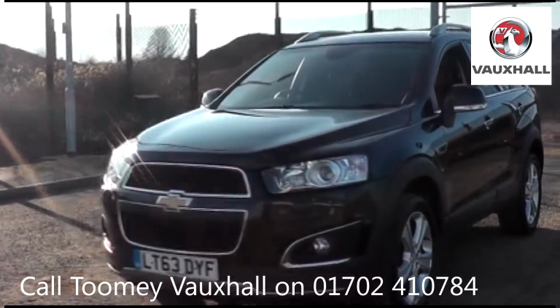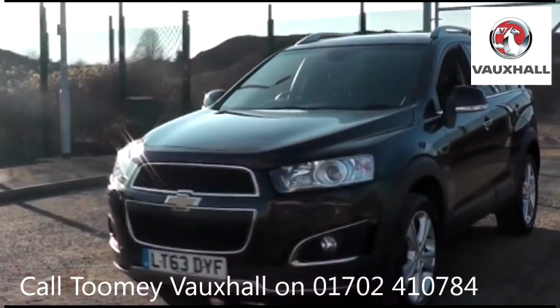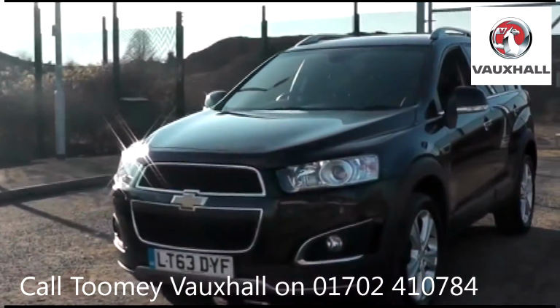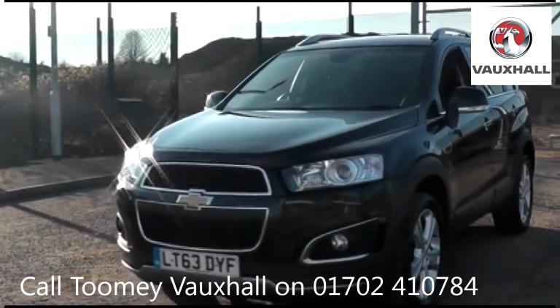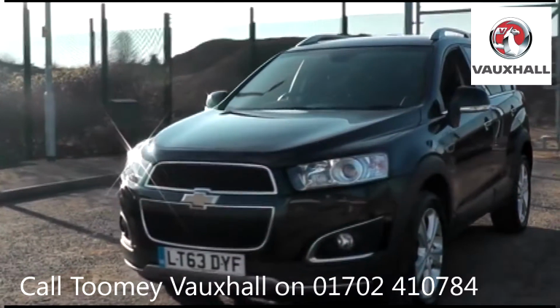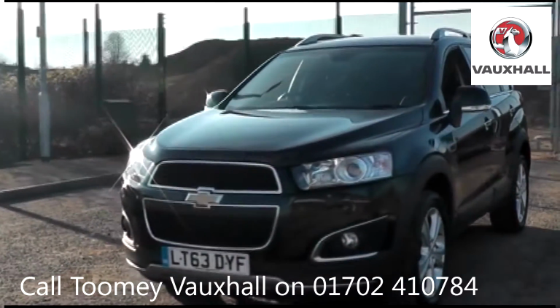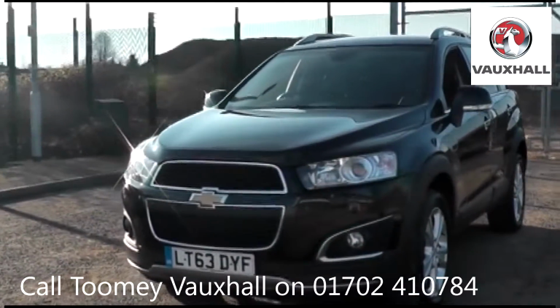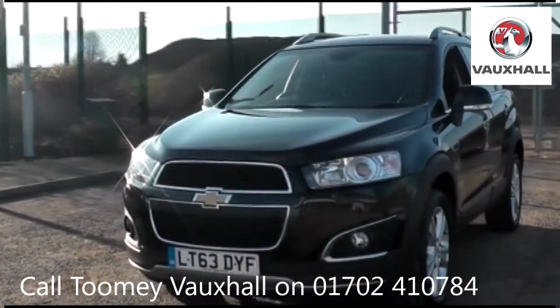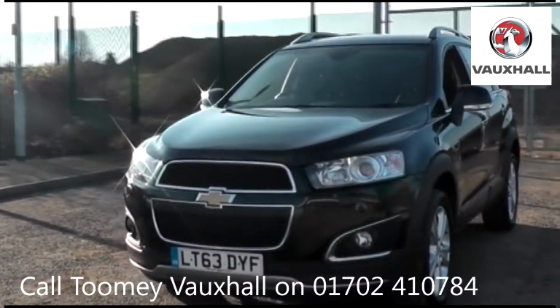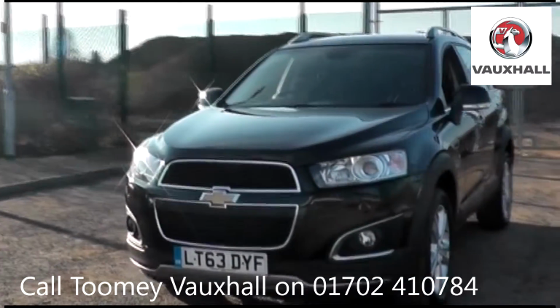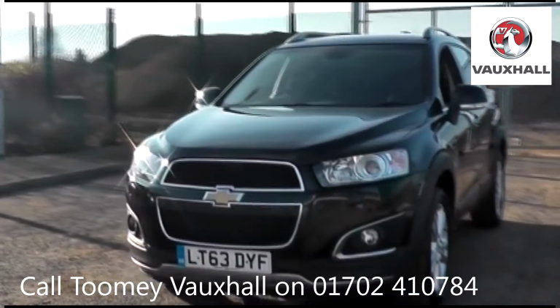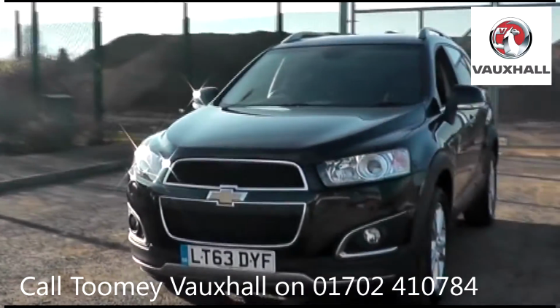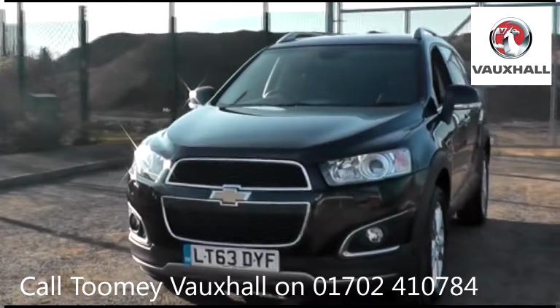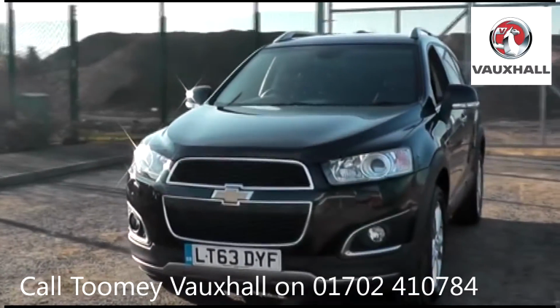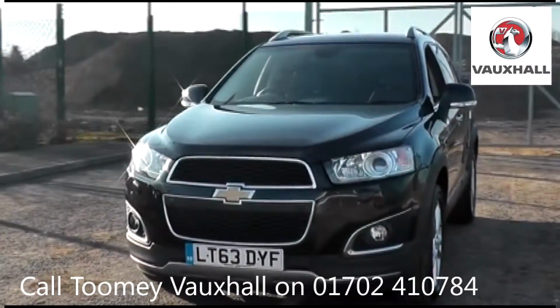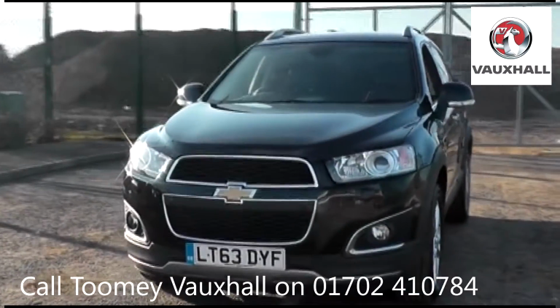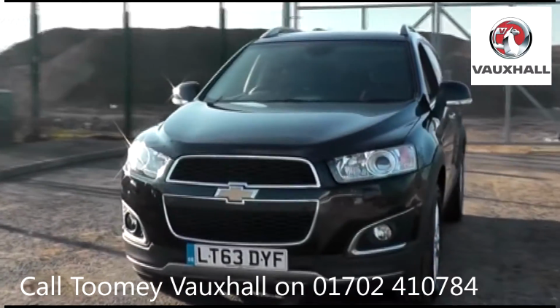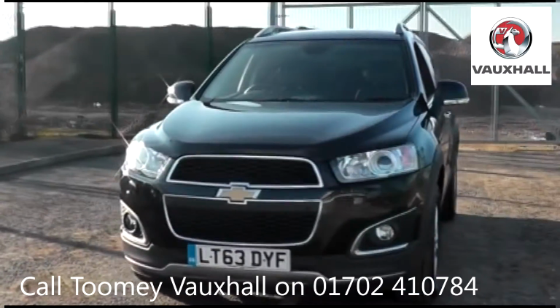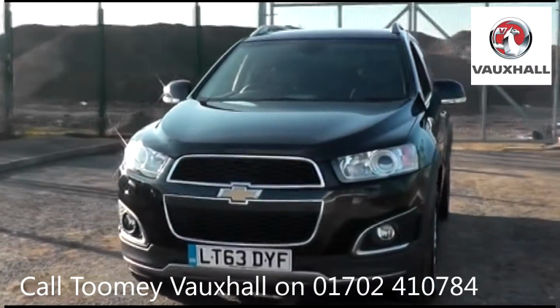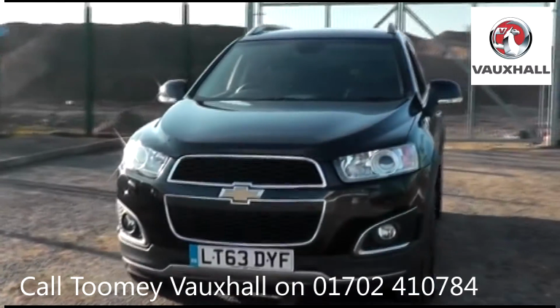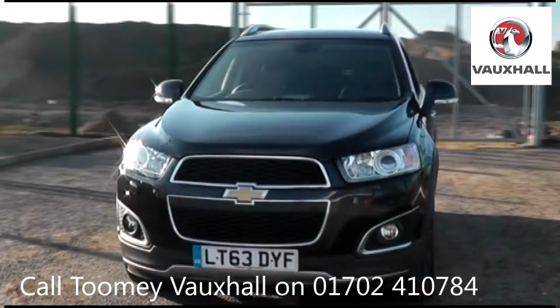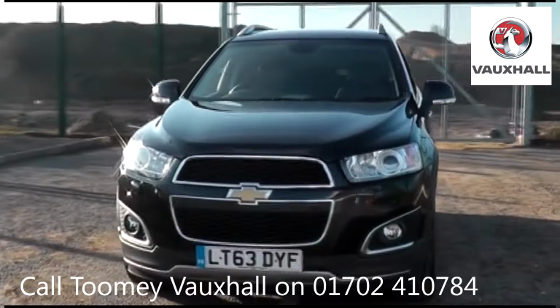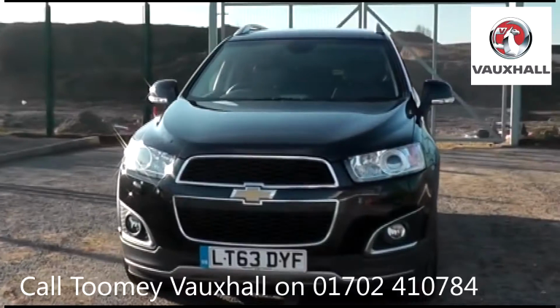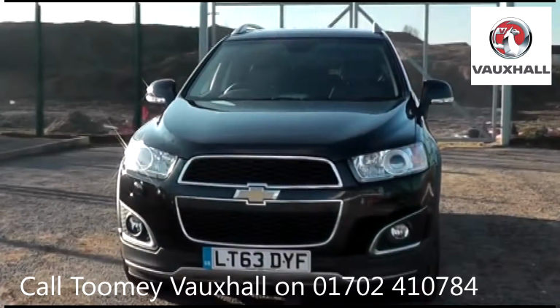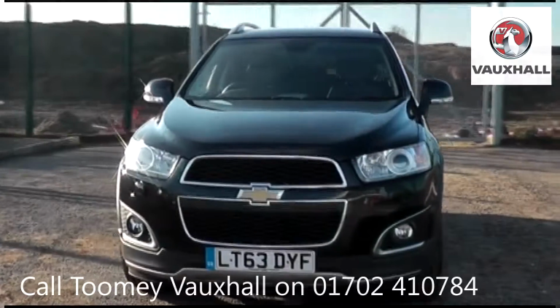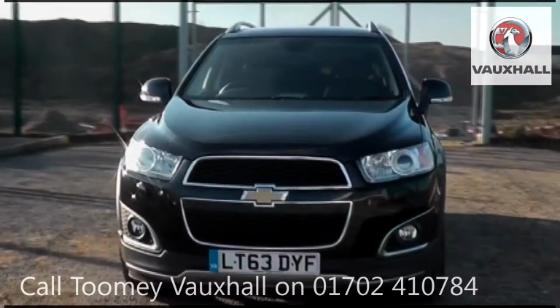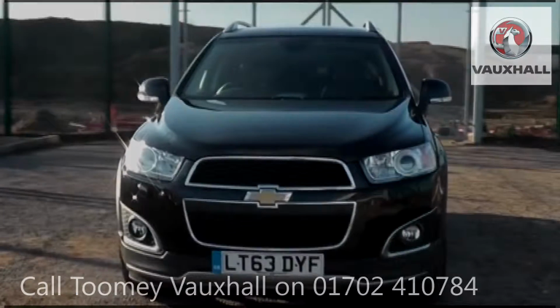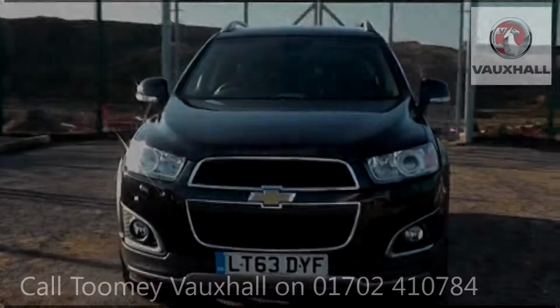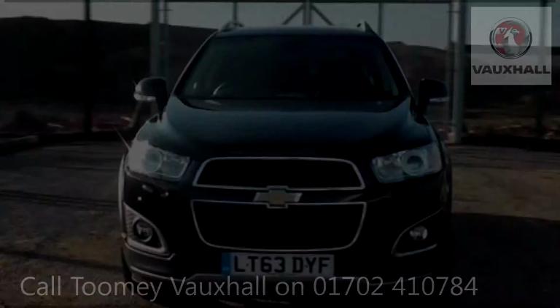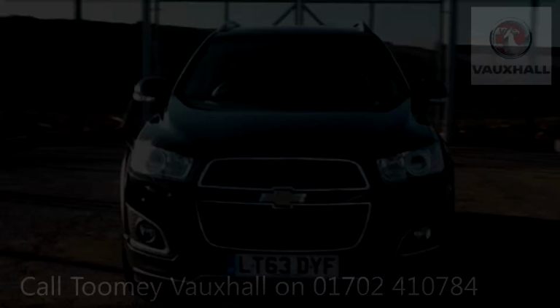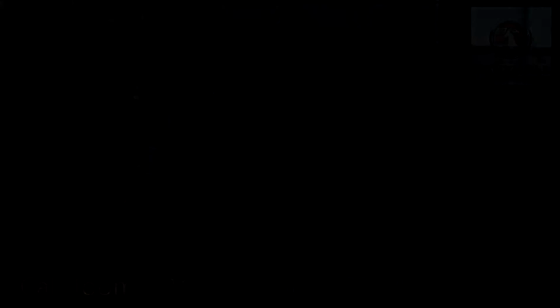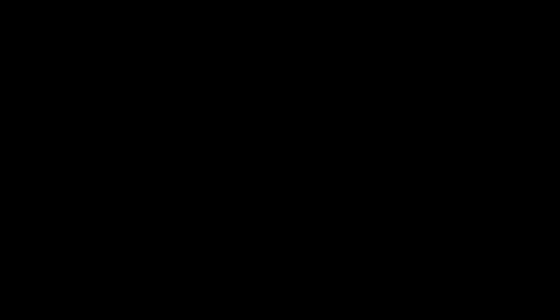All used vehicles come with an extendable, fully comprehensive warranty to provide you with peace of mind.